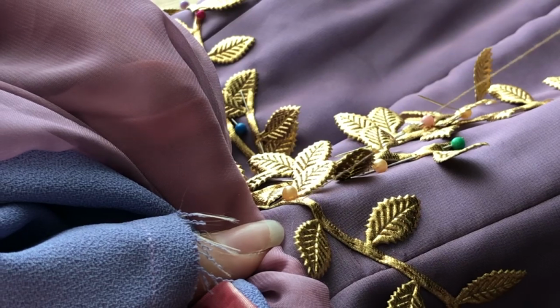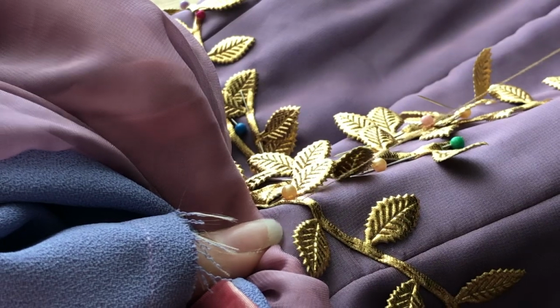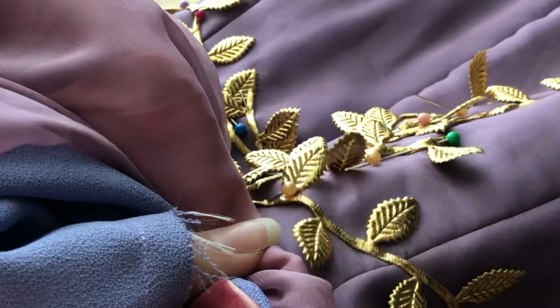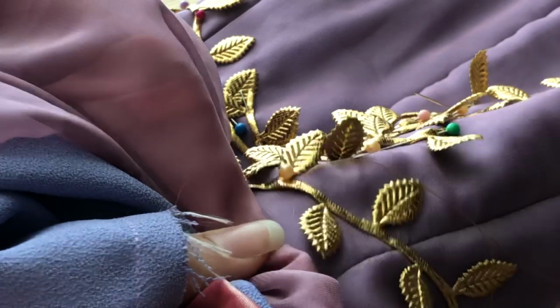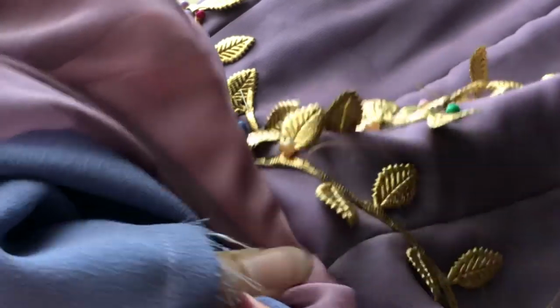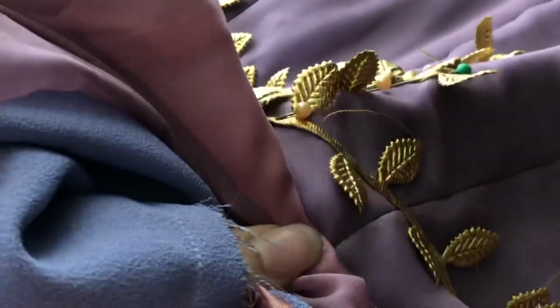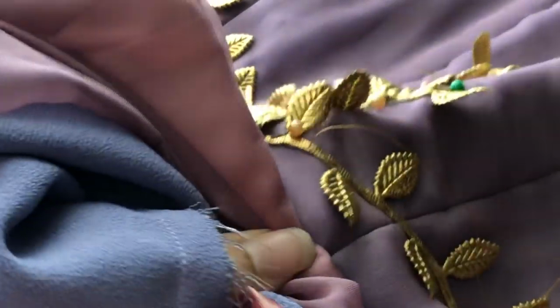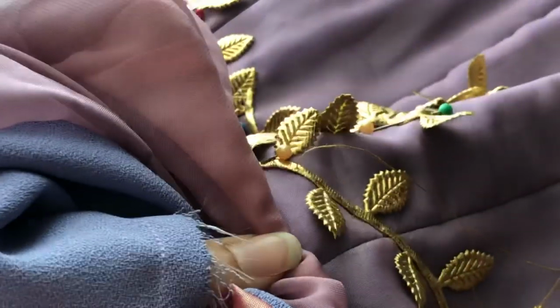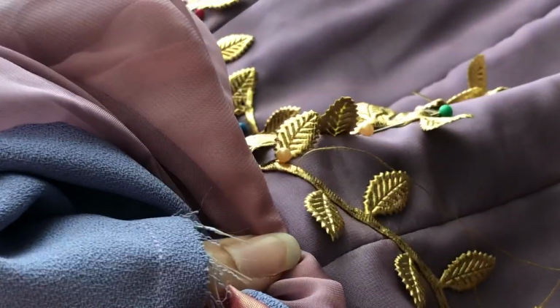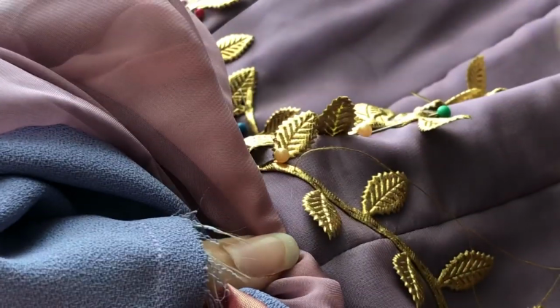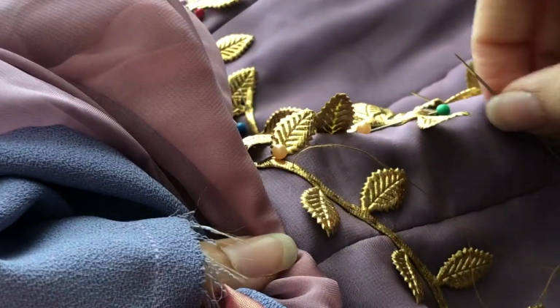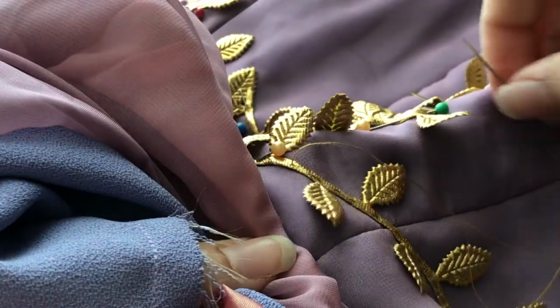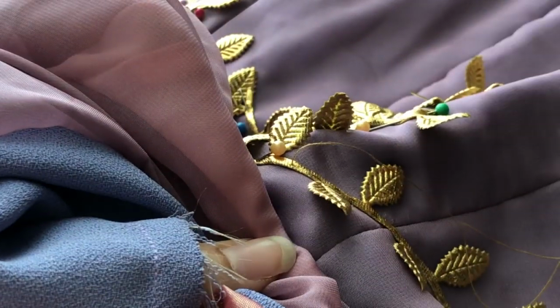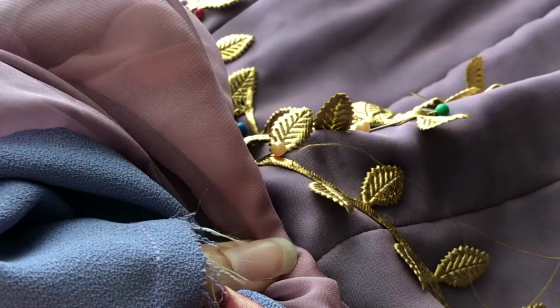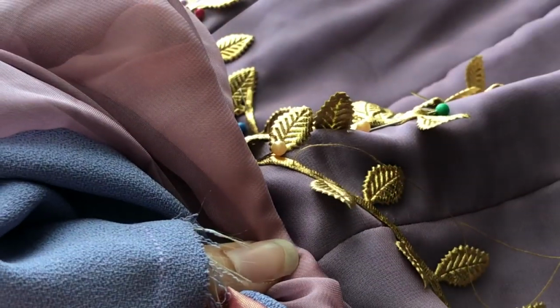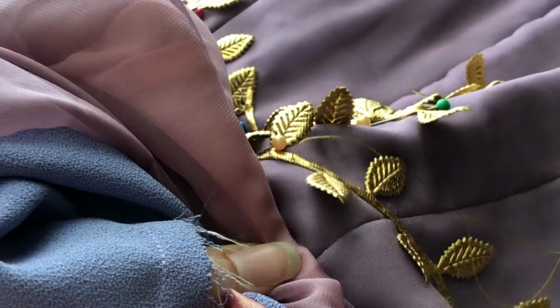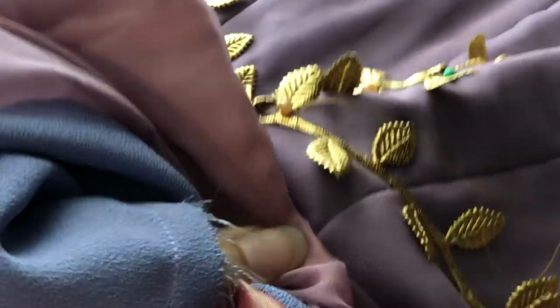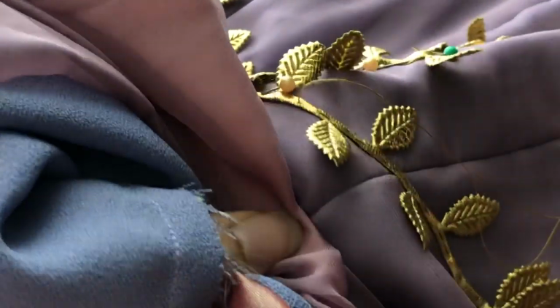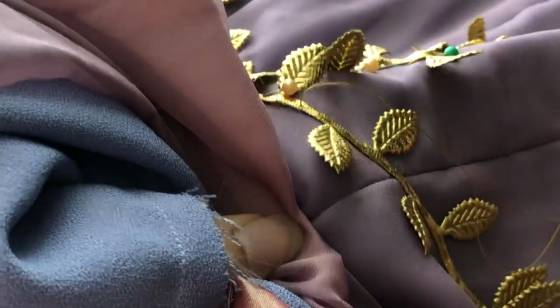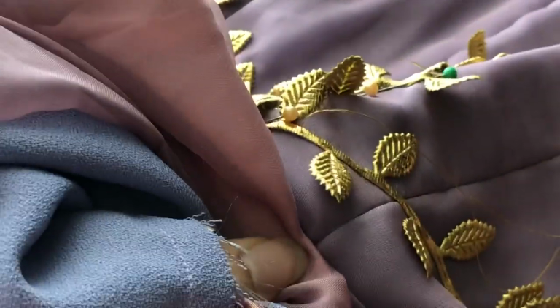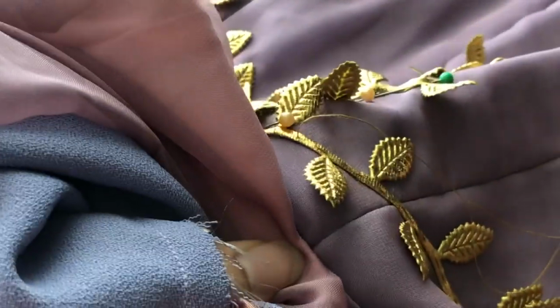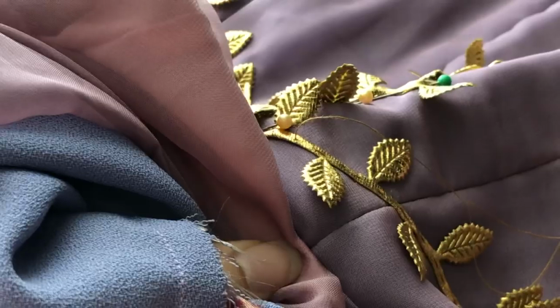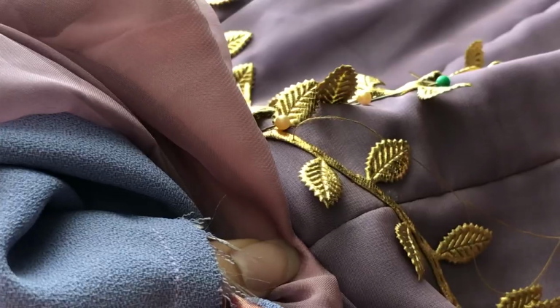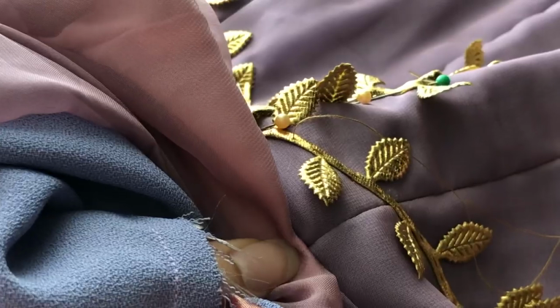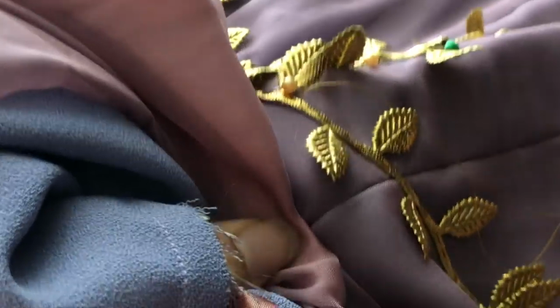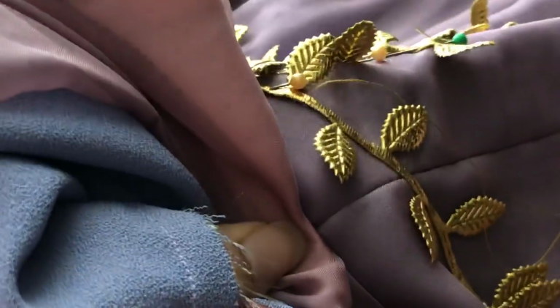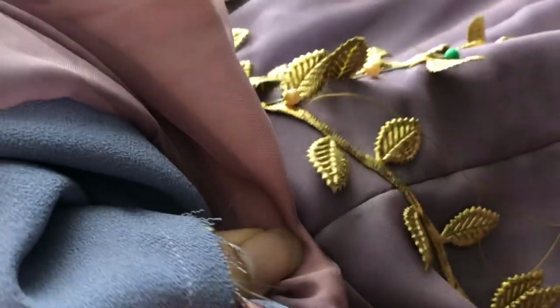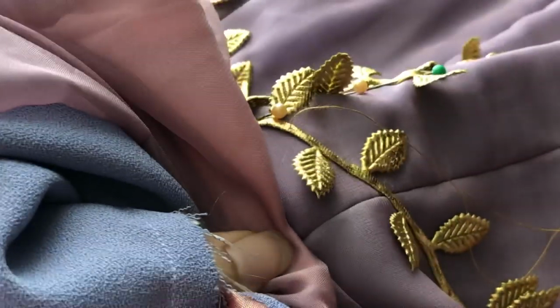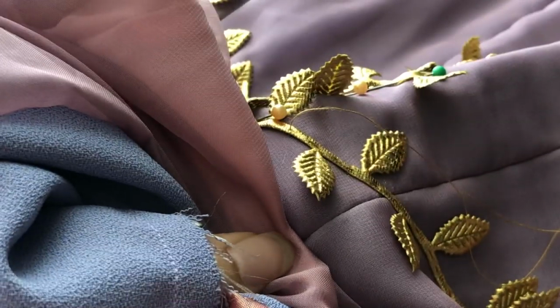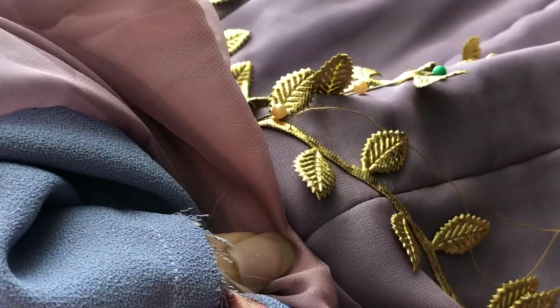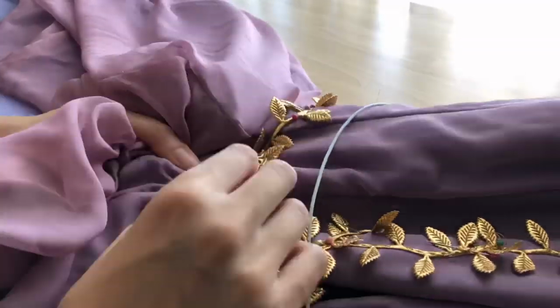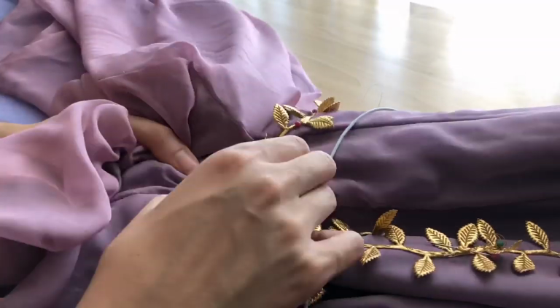I'm going to show some extra footage of the gold leaf trim being sewn to the bodice if you're interested.